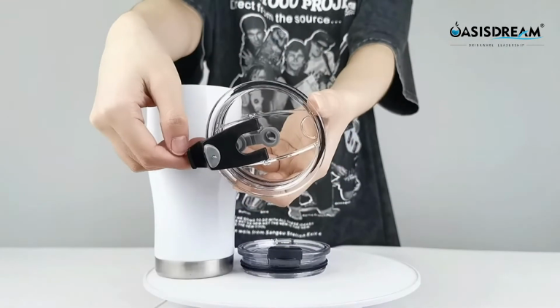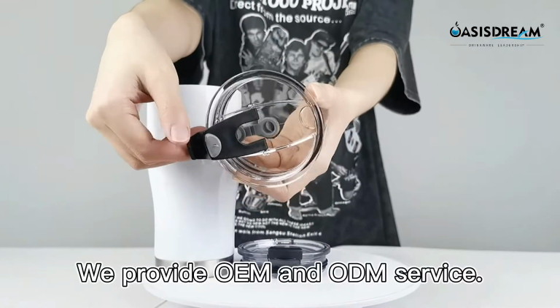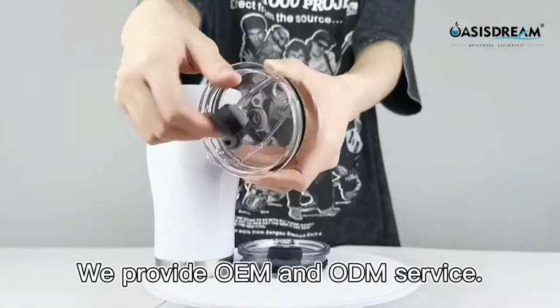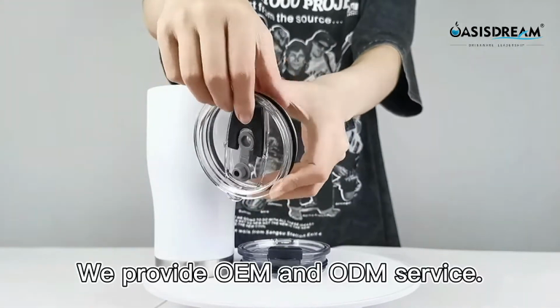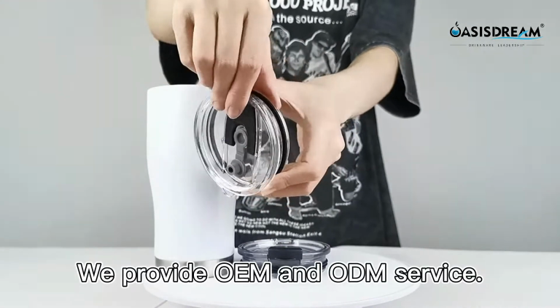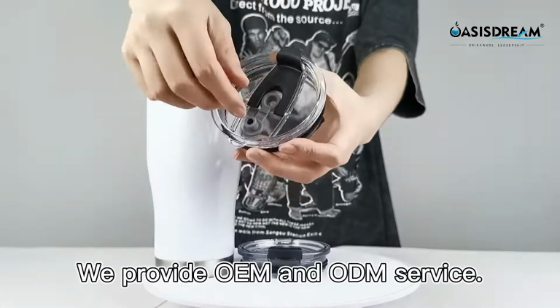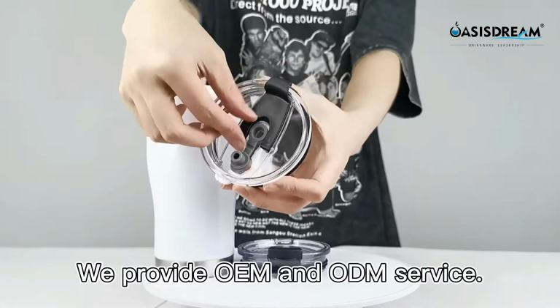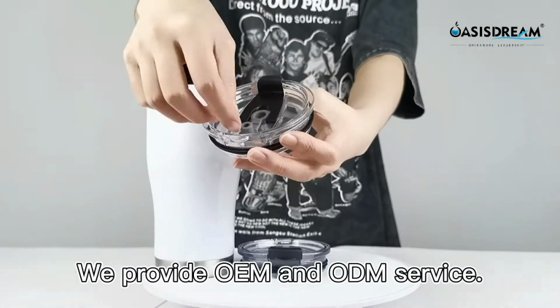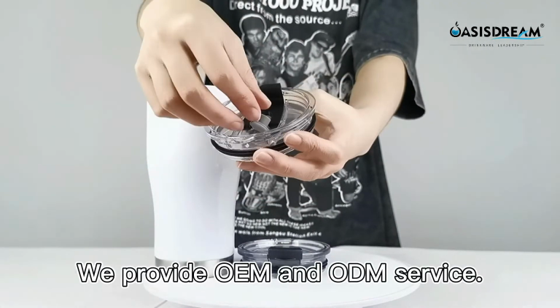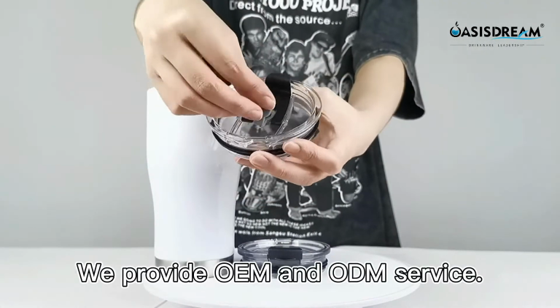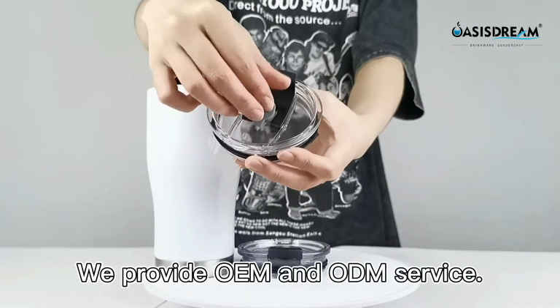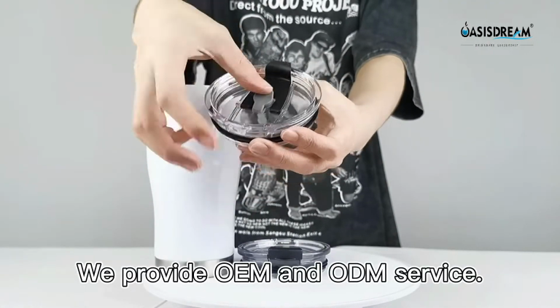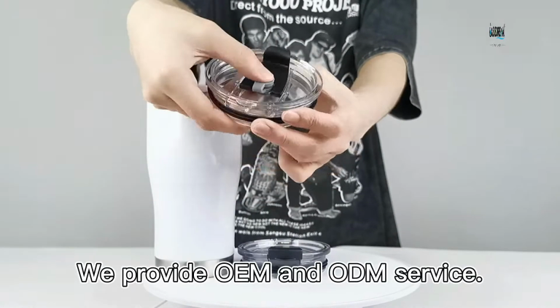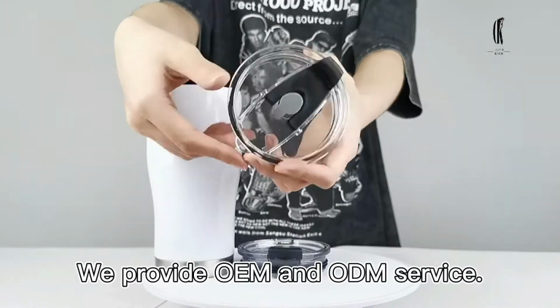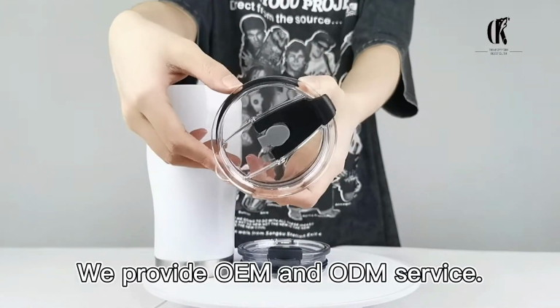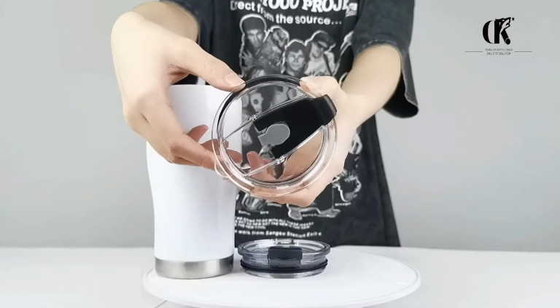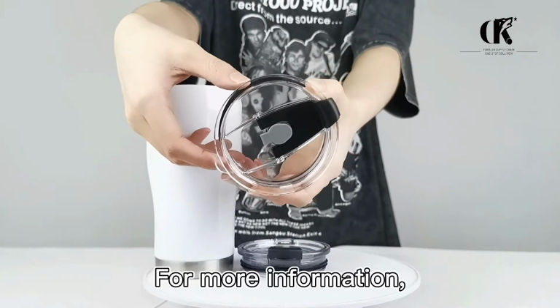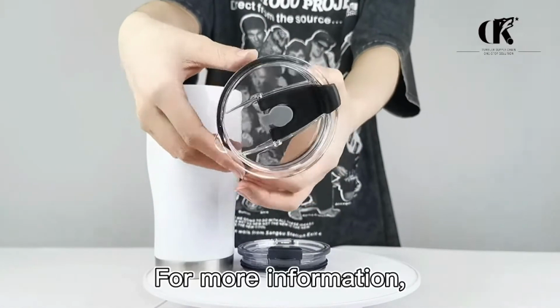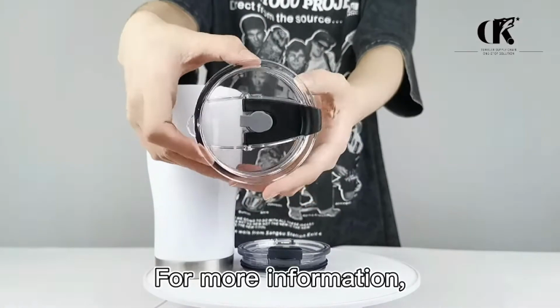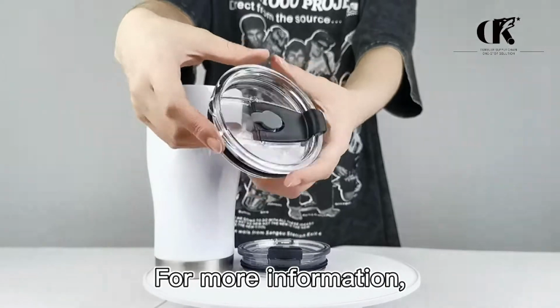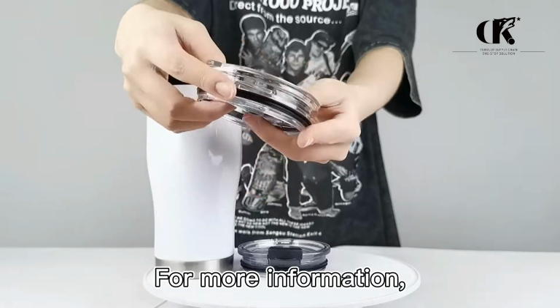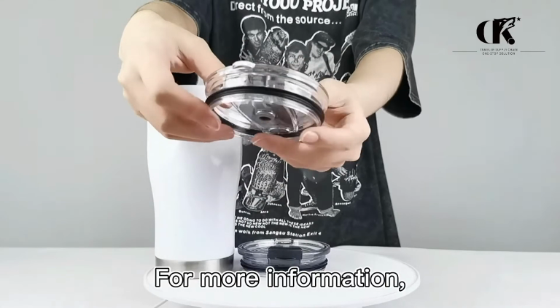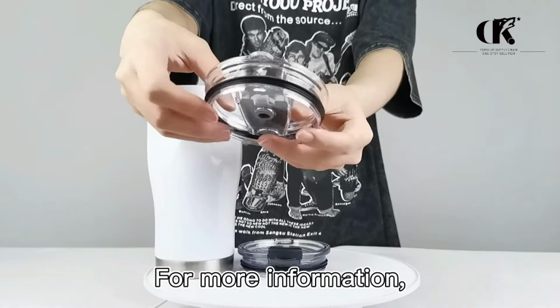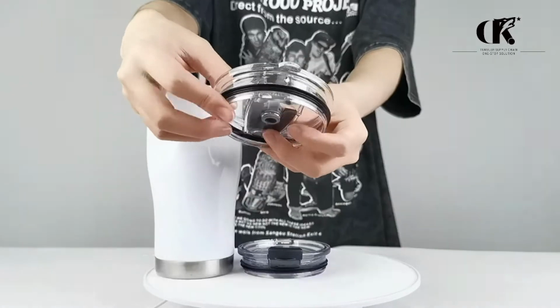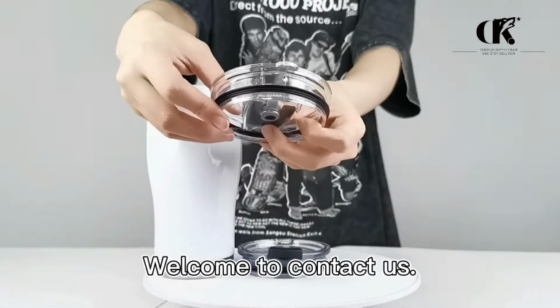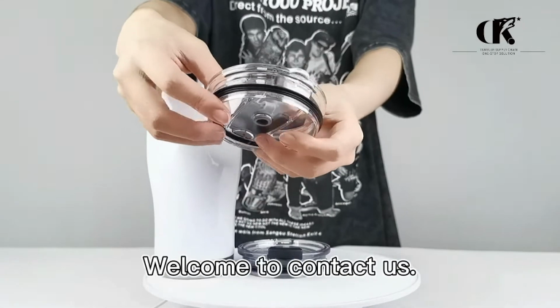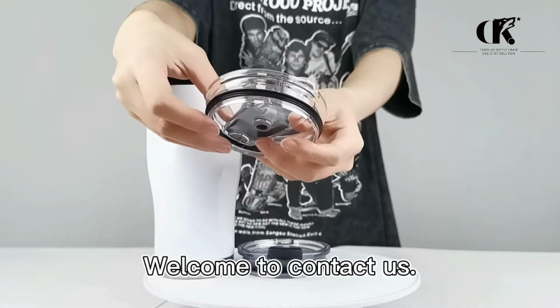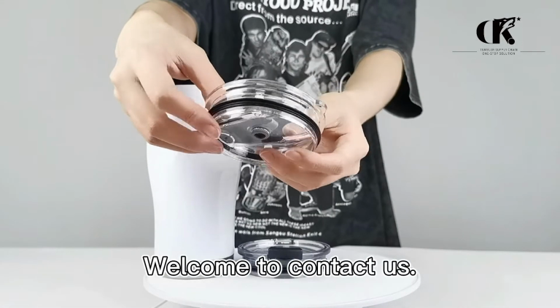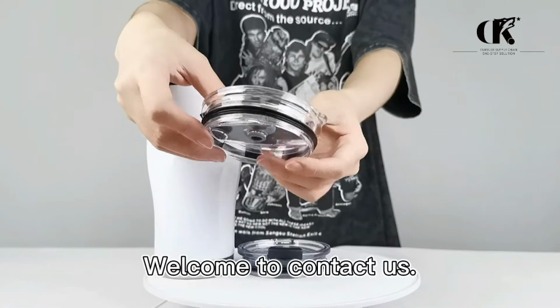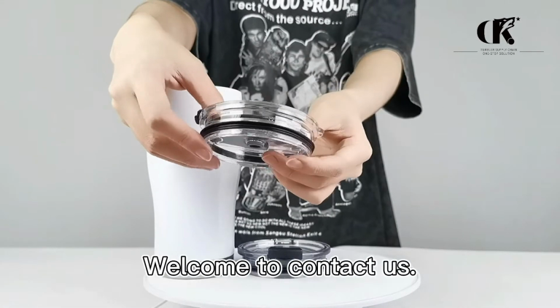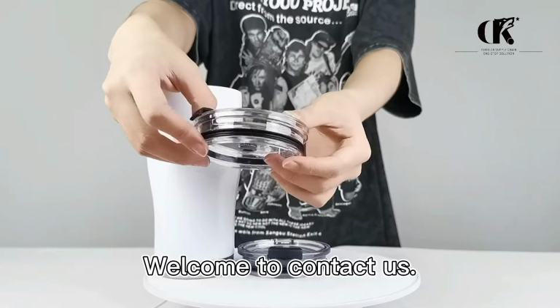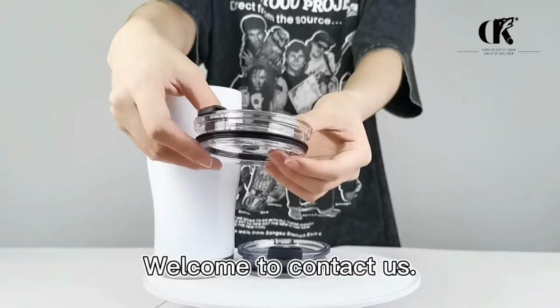We provide OEM and ODM service. For more information, welcome to contact us.